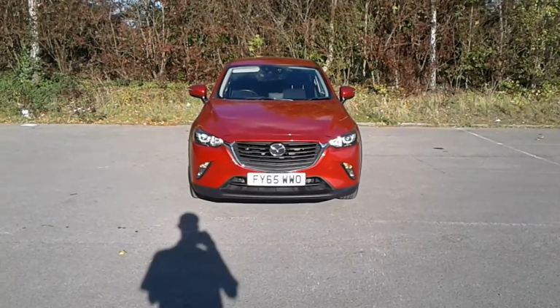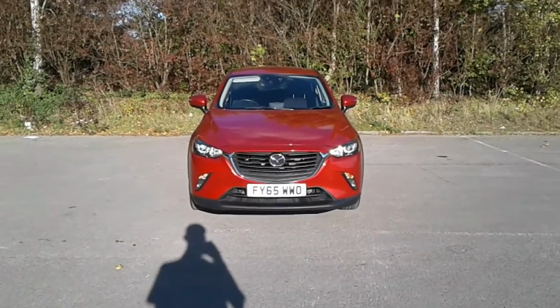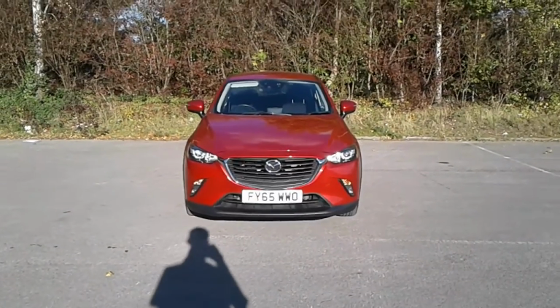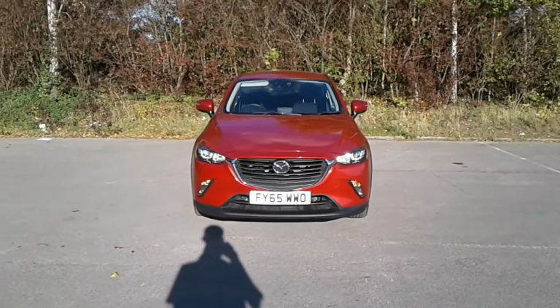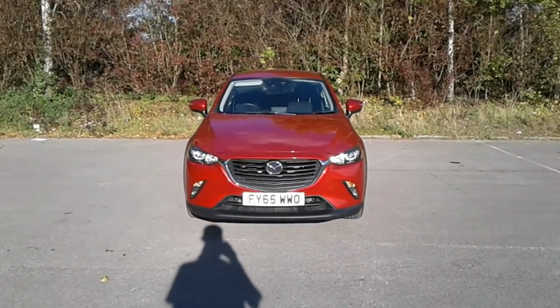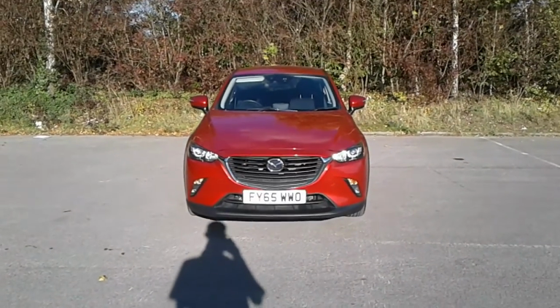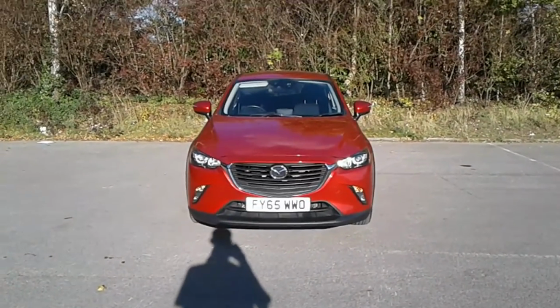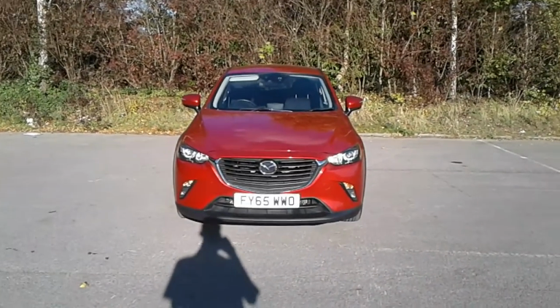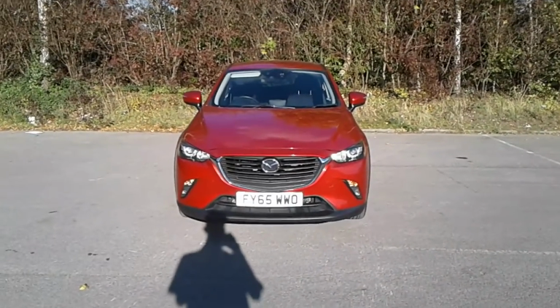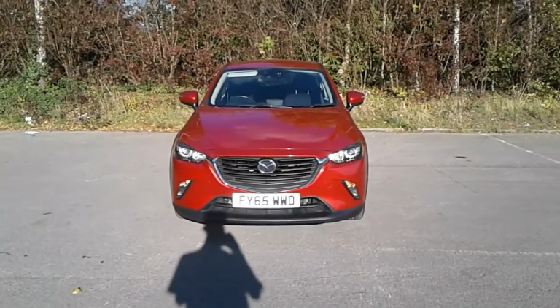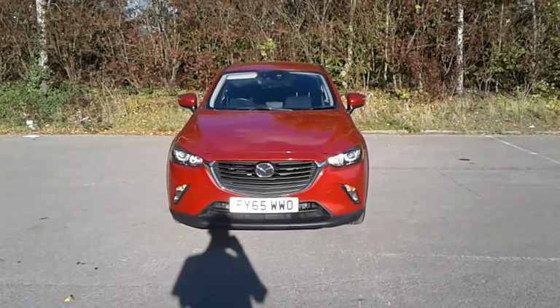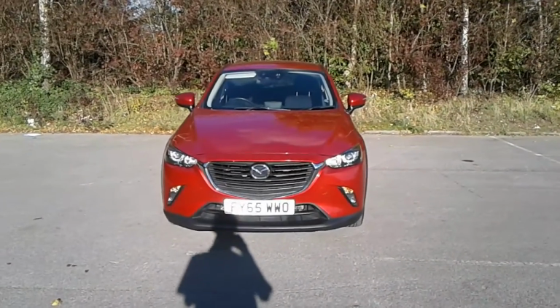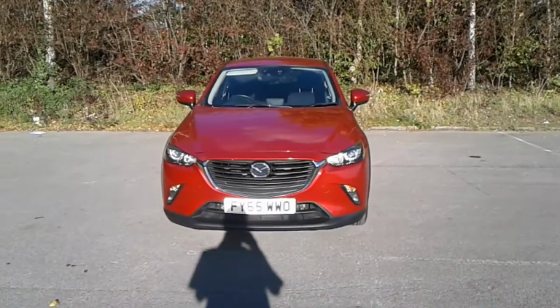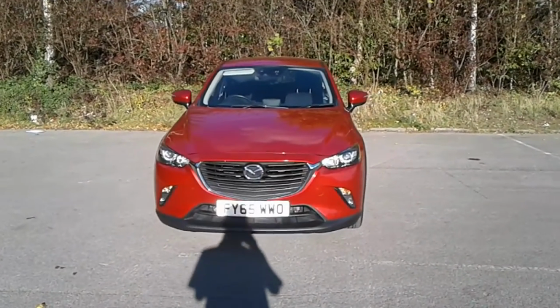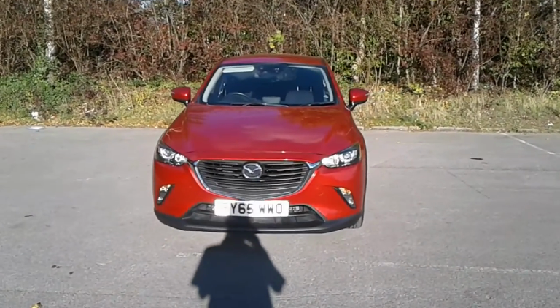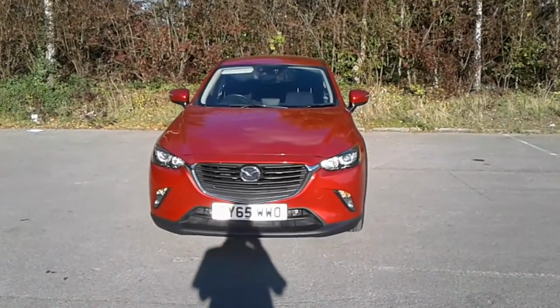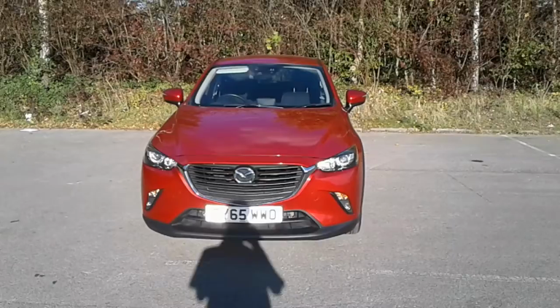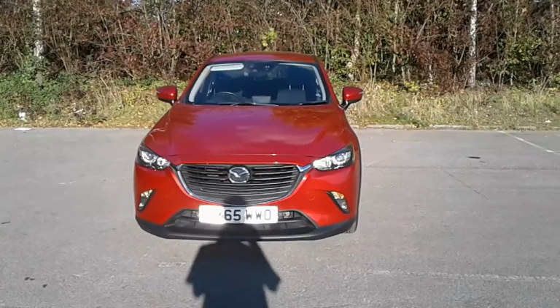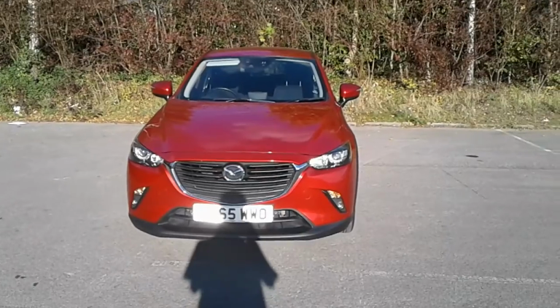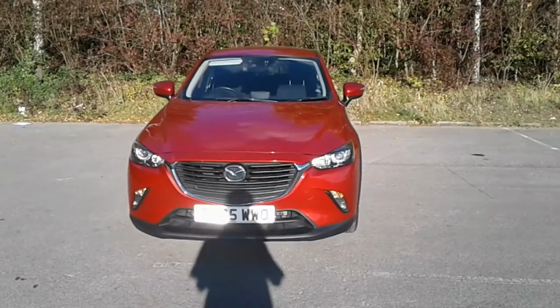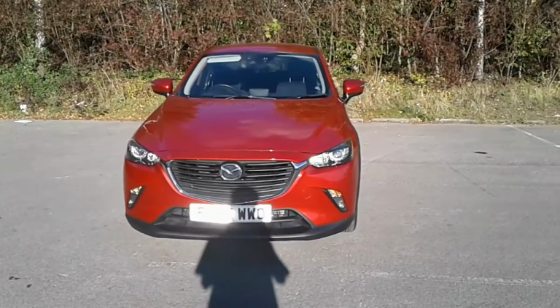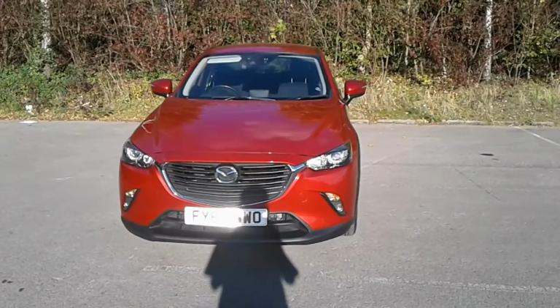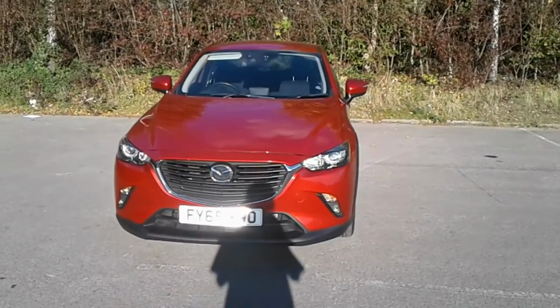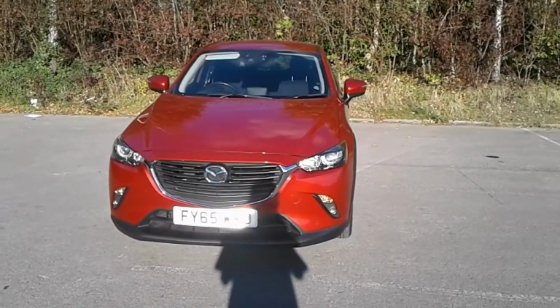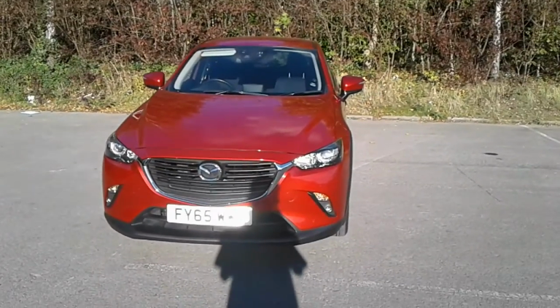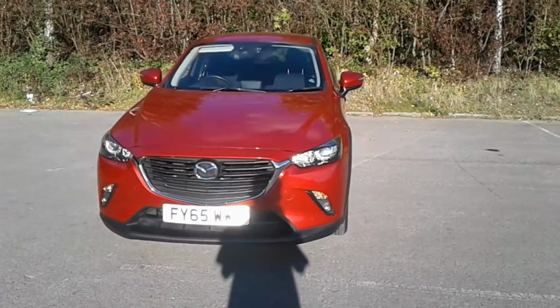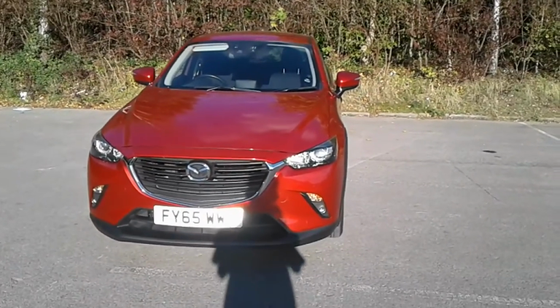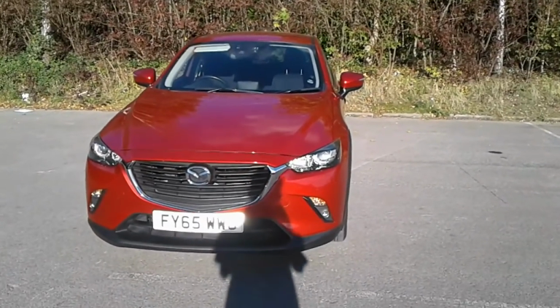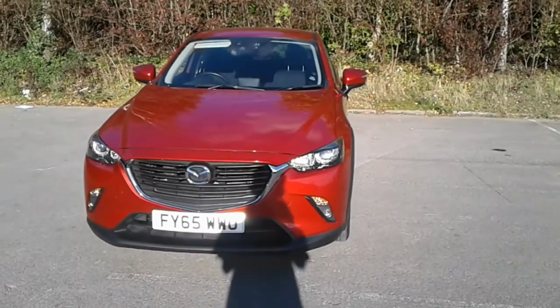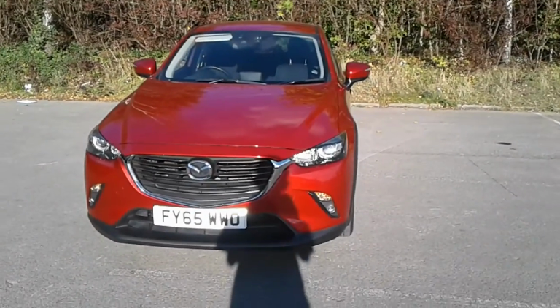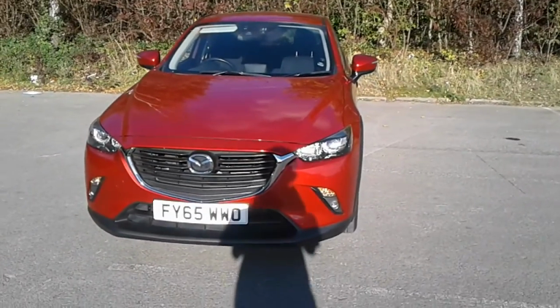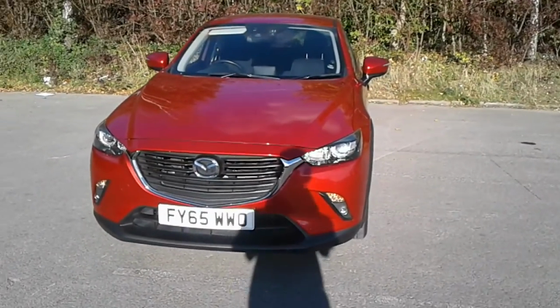Welcome to Mazda at Pentagon, Lincoln, Tritton Road. Here we have a 65 plate Mazda CX-3 Sport Nav.